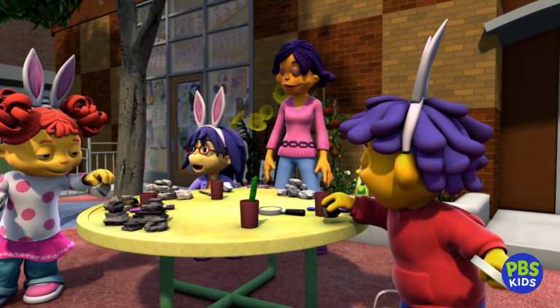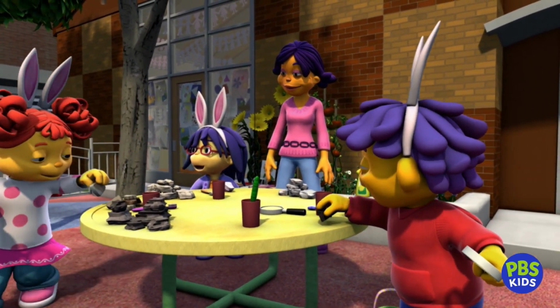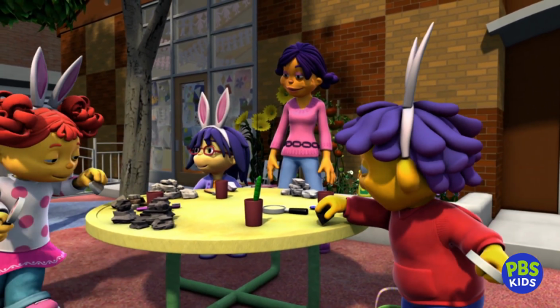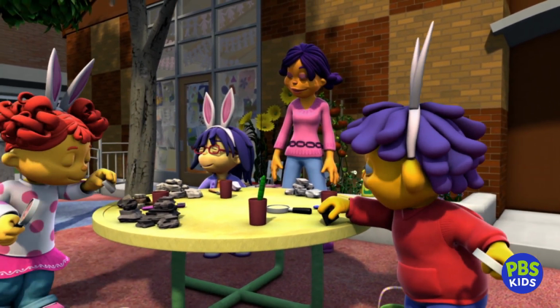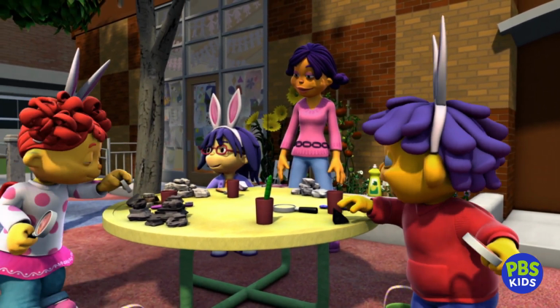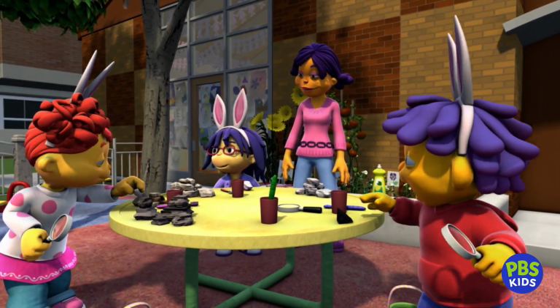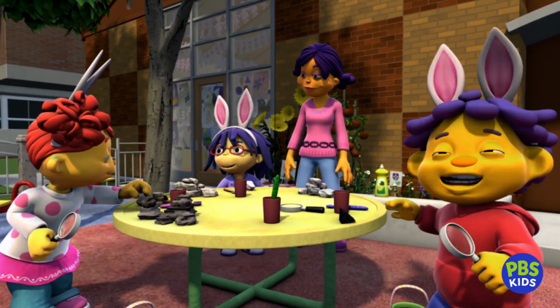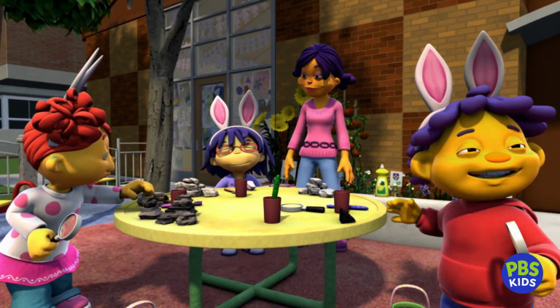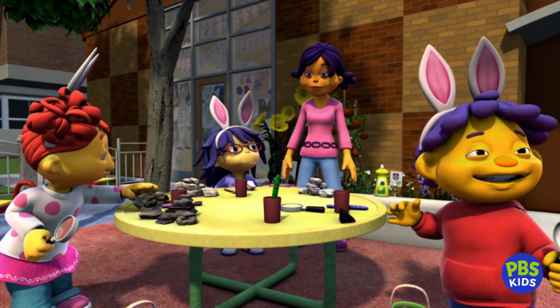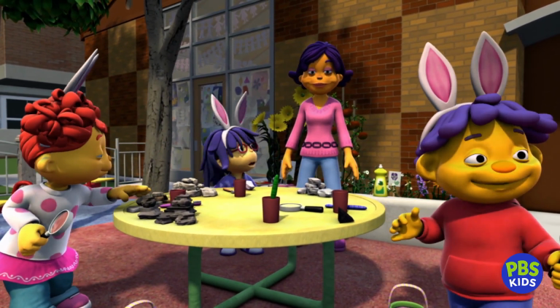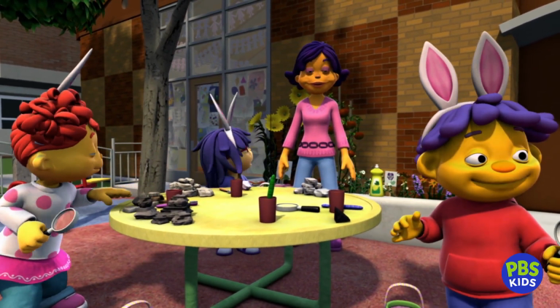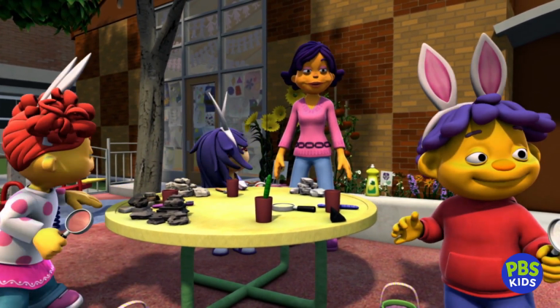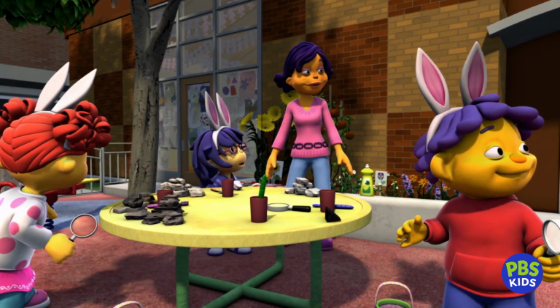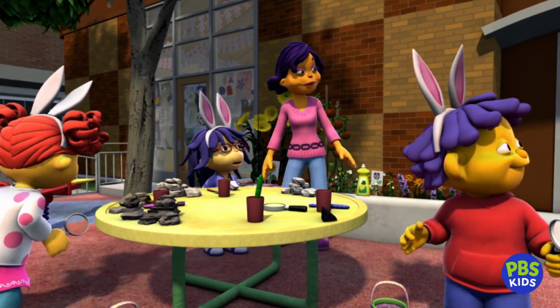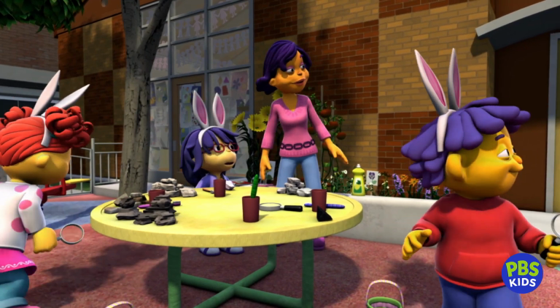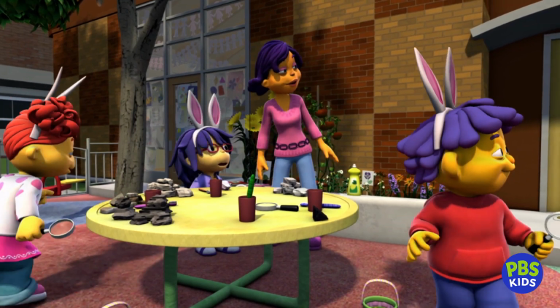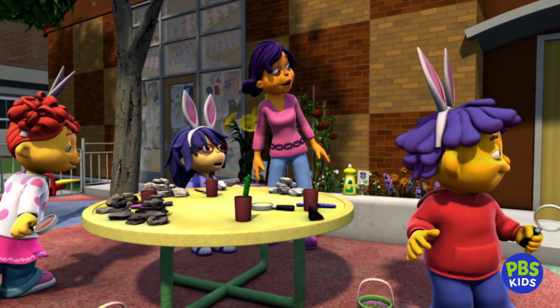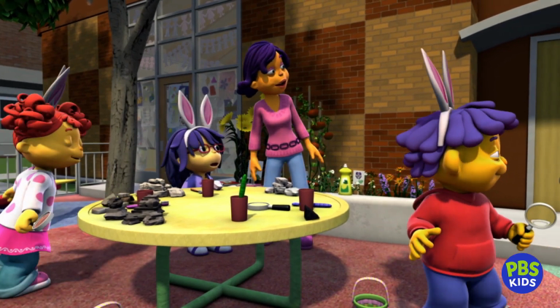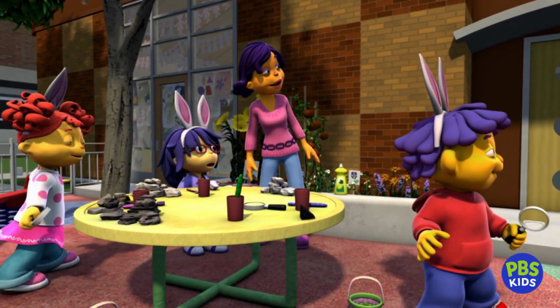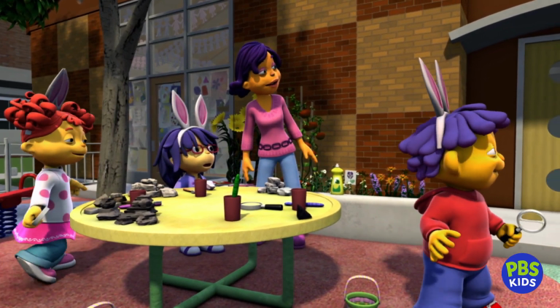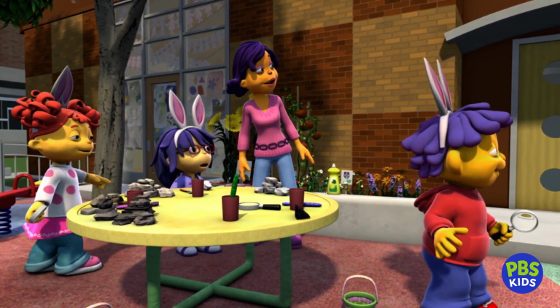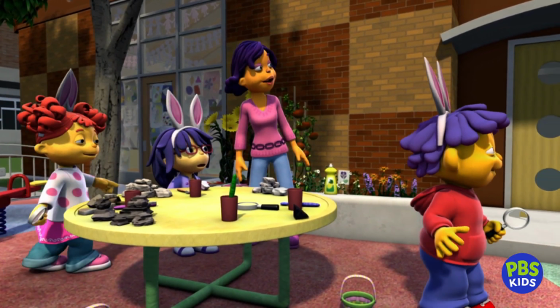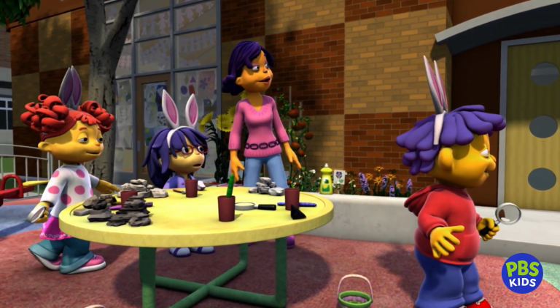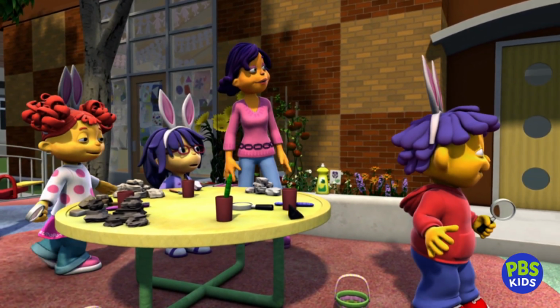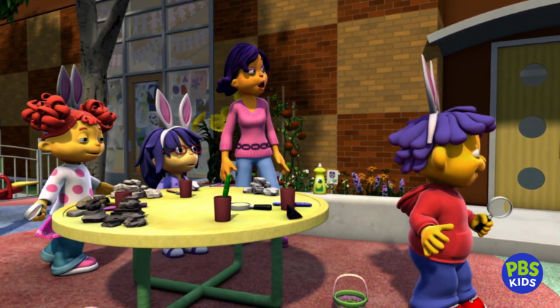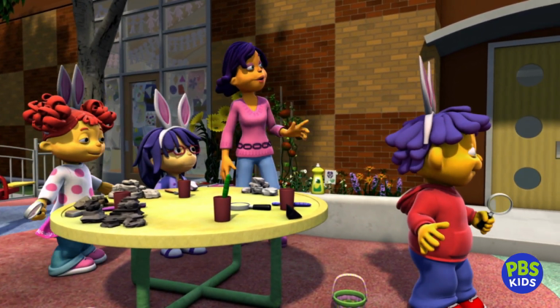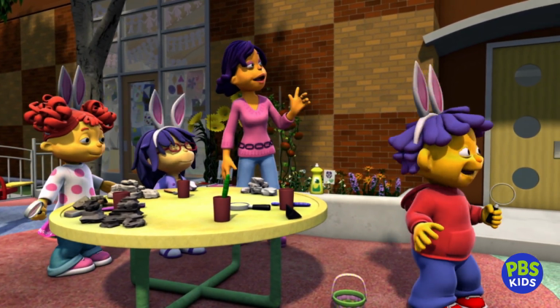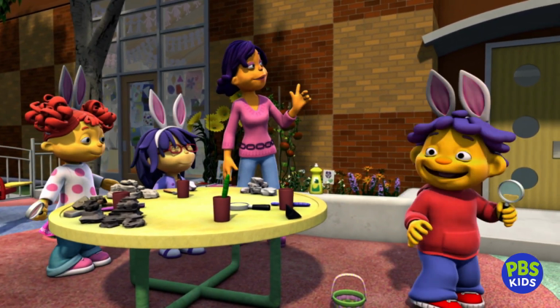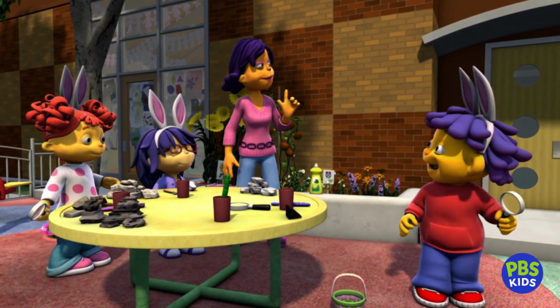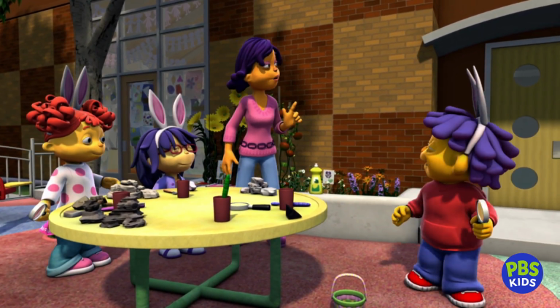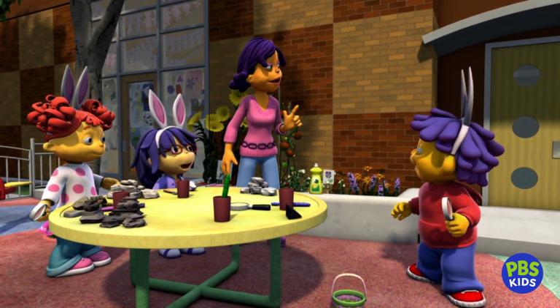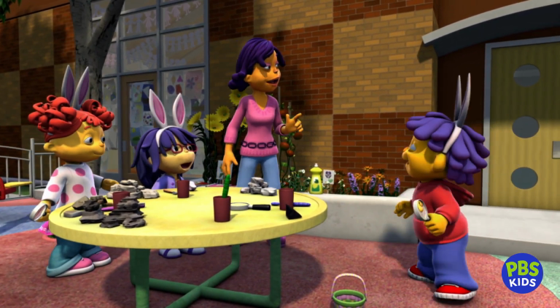Hey, where's Gerald? I'm almost done! I'll be there soon! Okay, take your time.